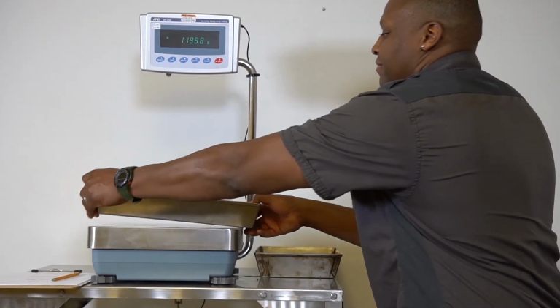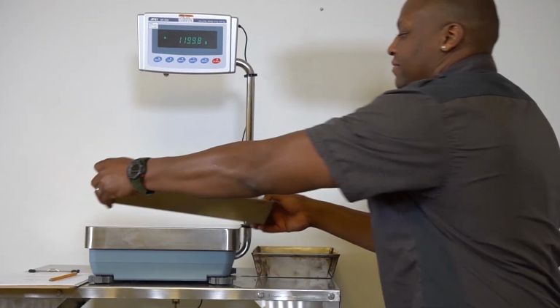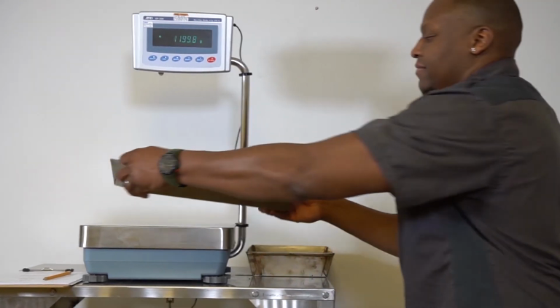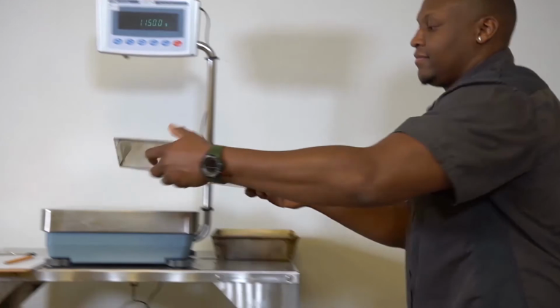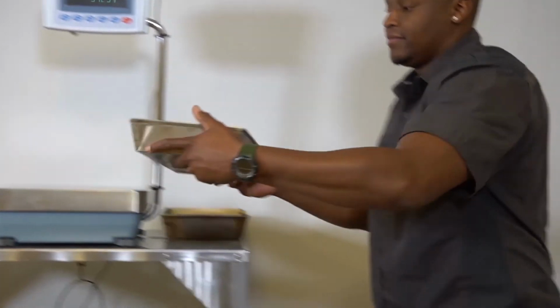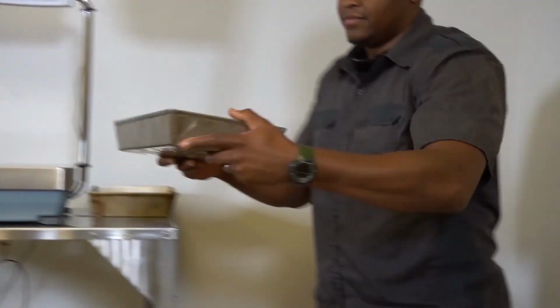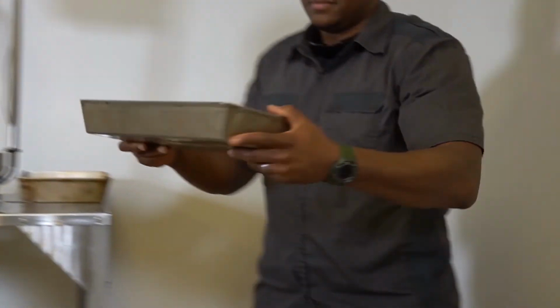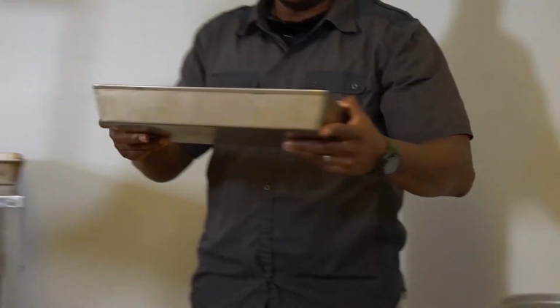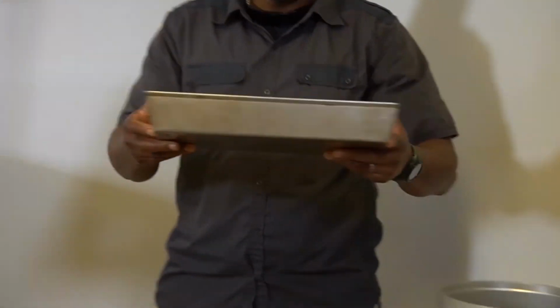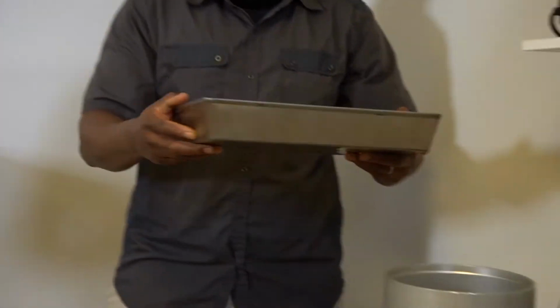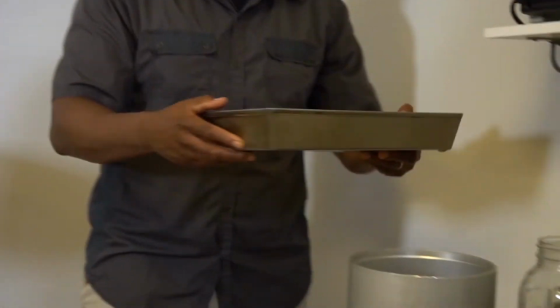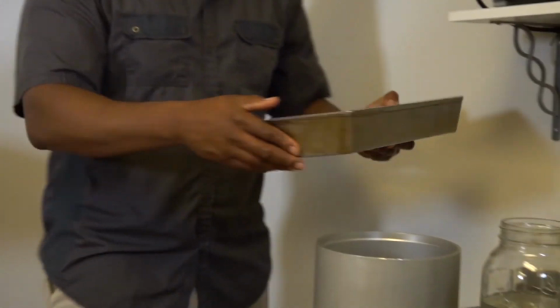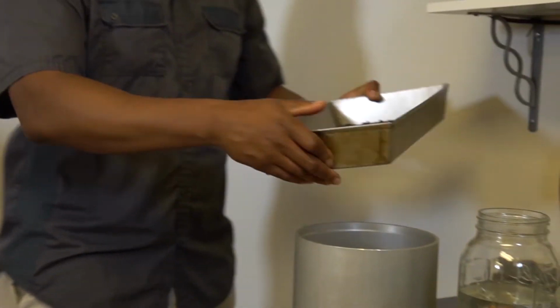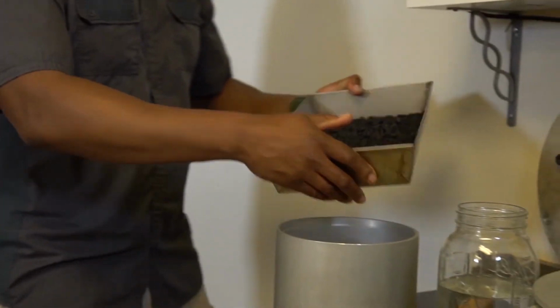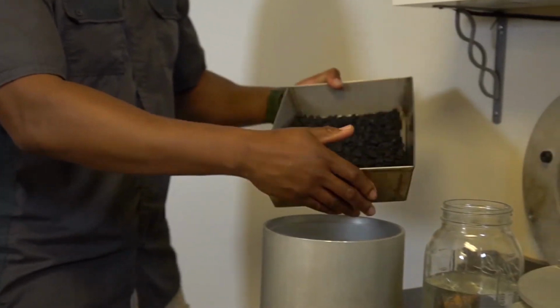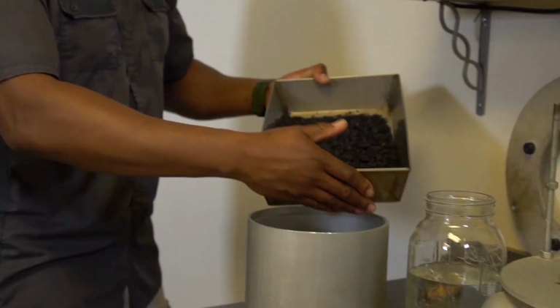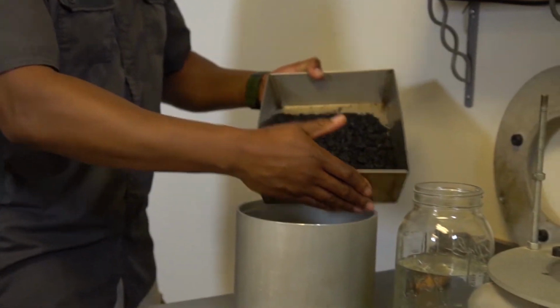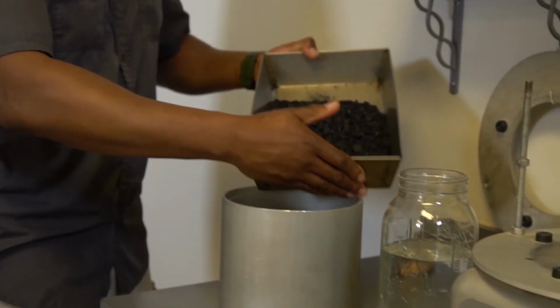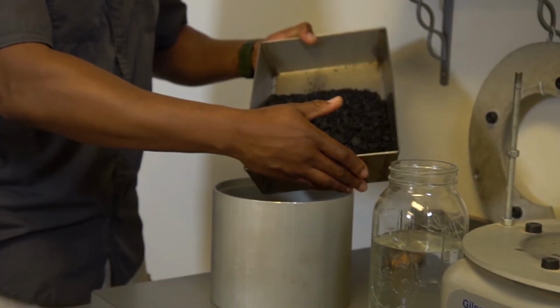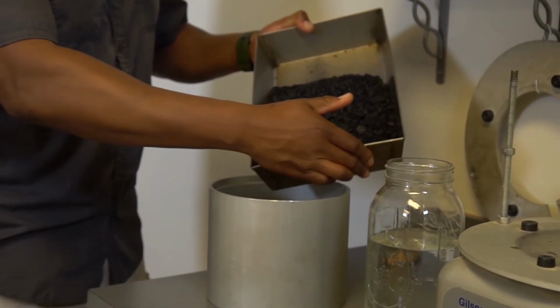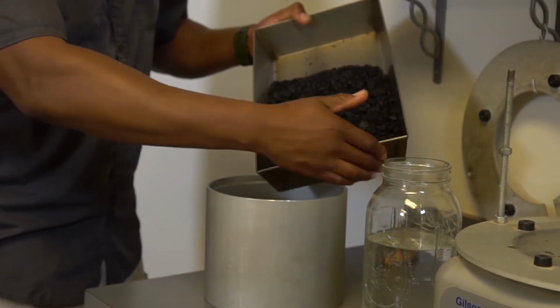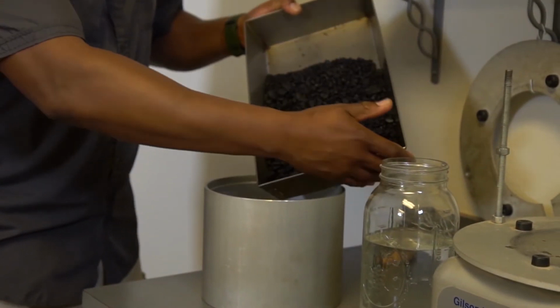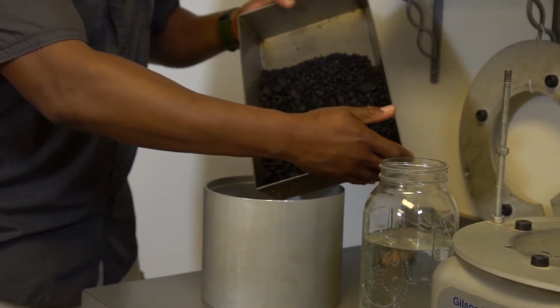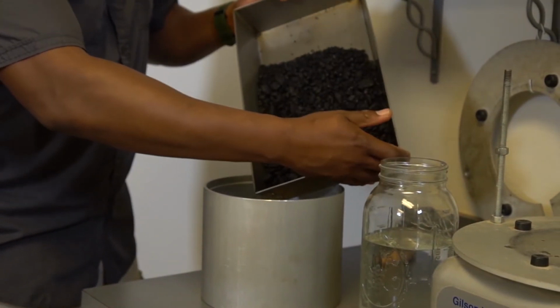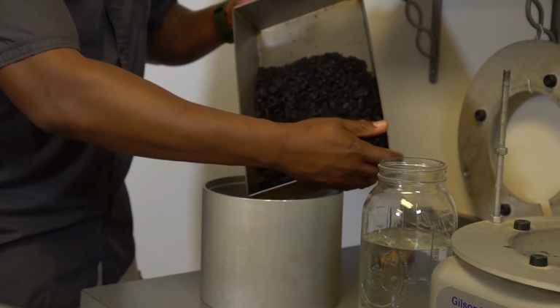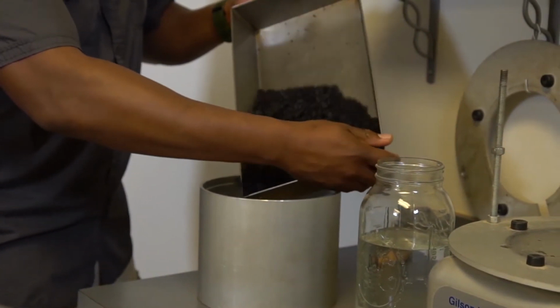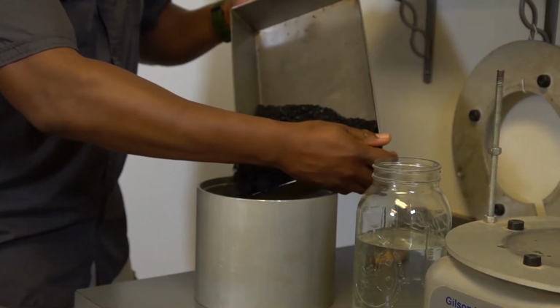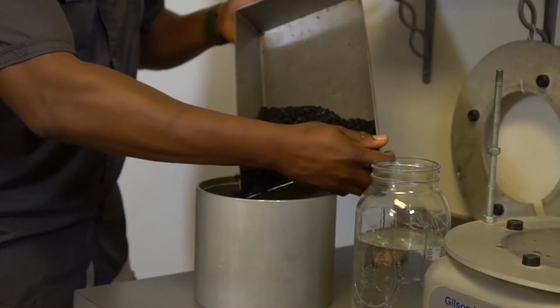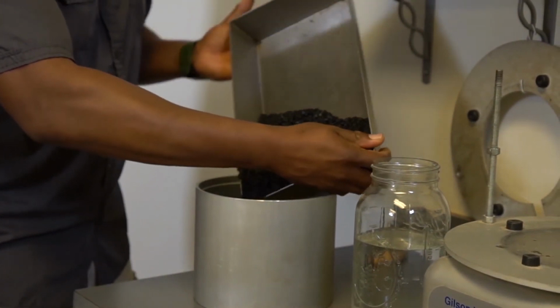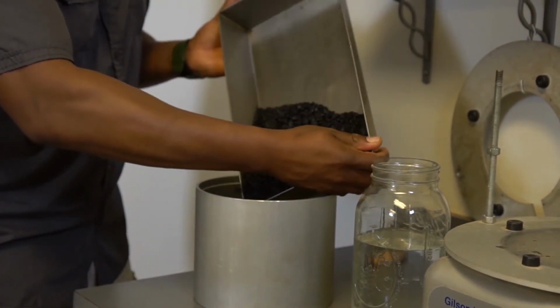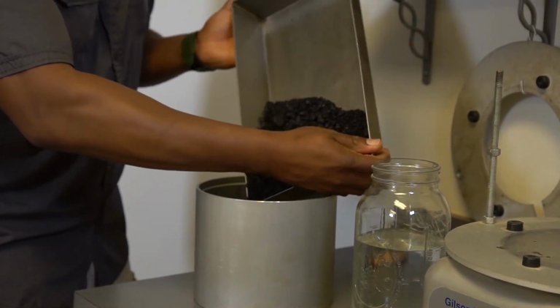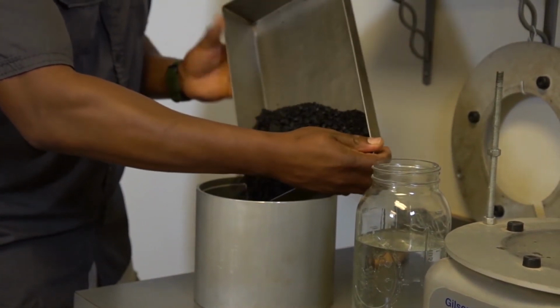Transfer the weighed sample into the metal pycnometer. Take care not to lose any of the material.